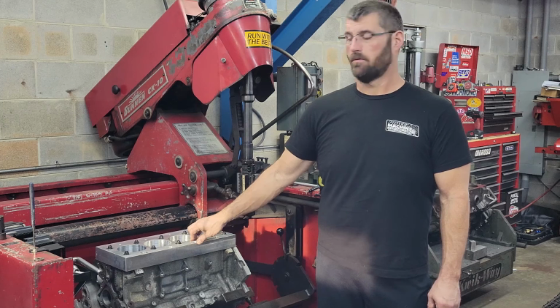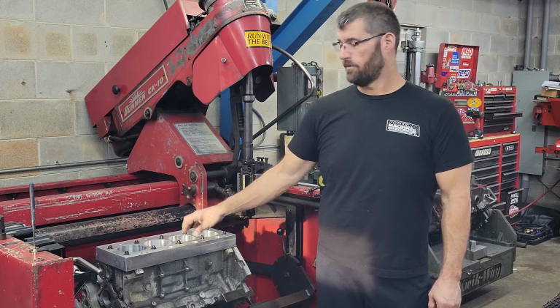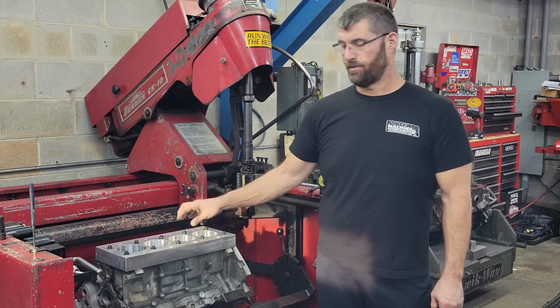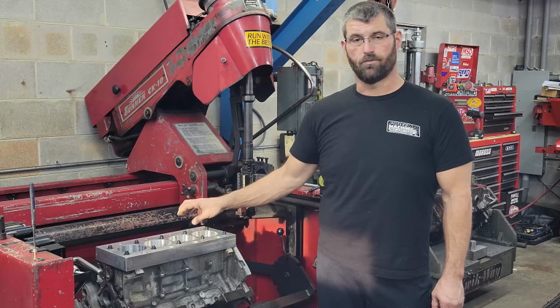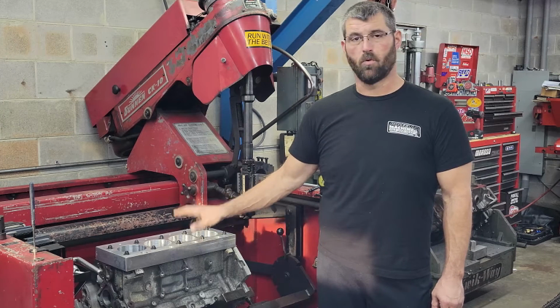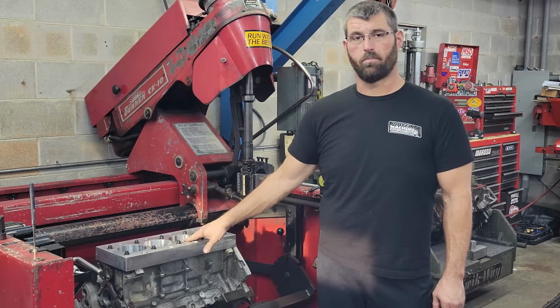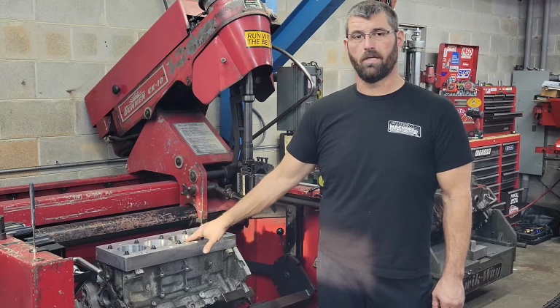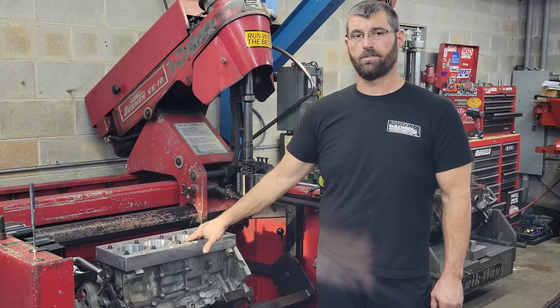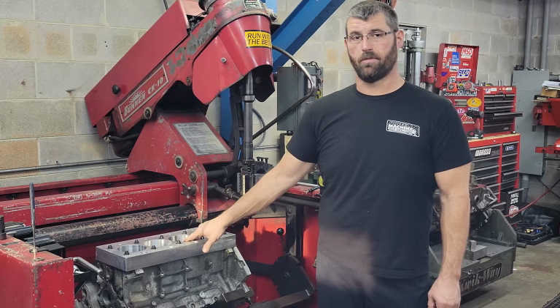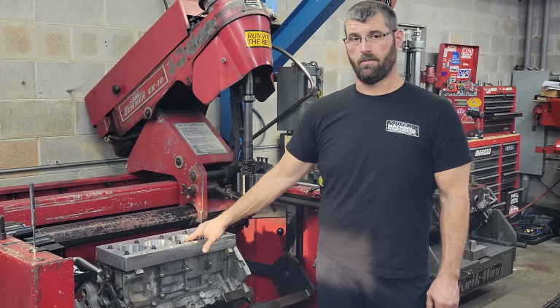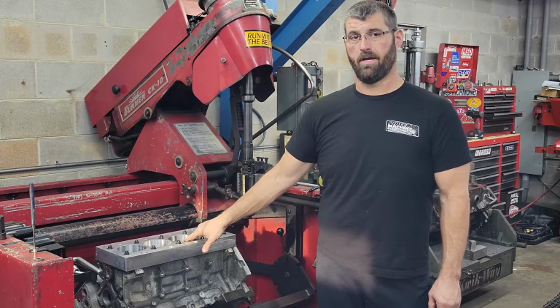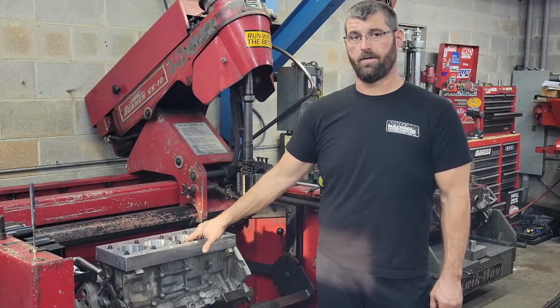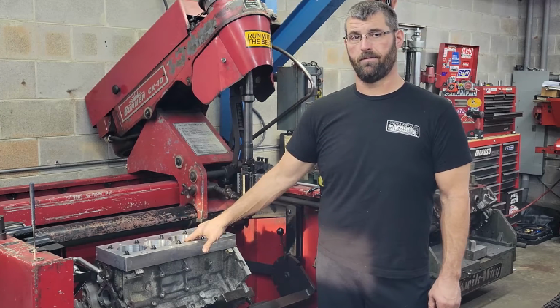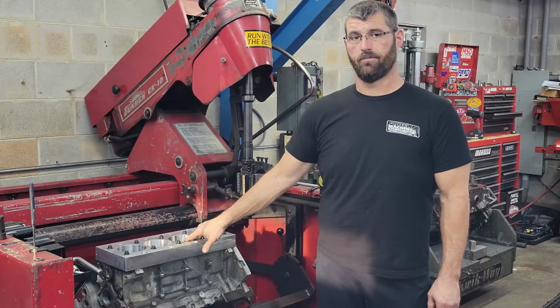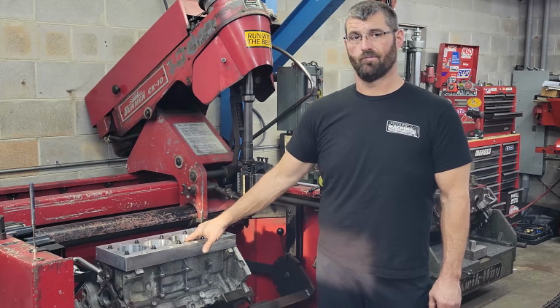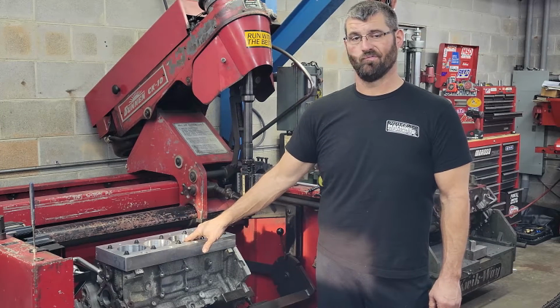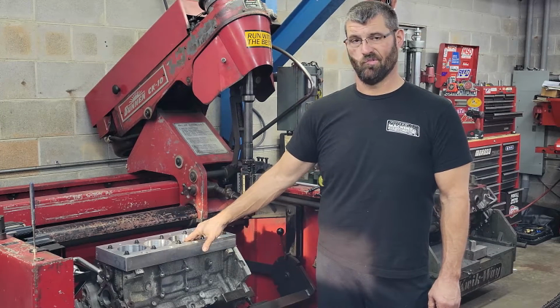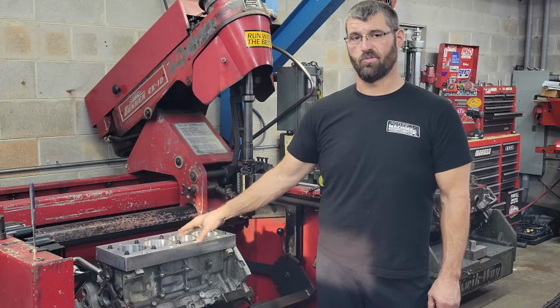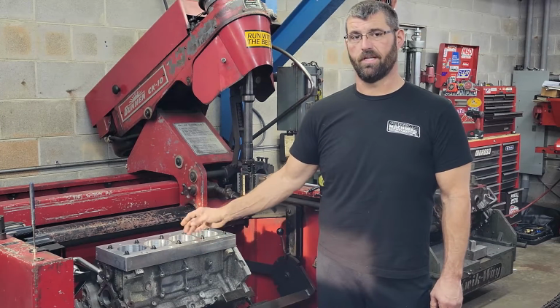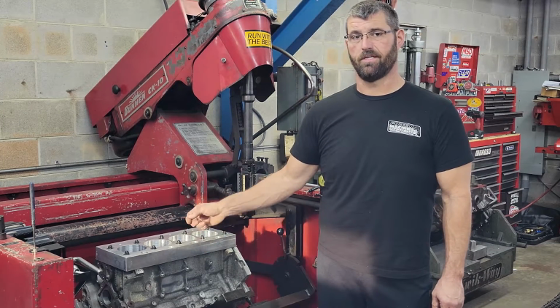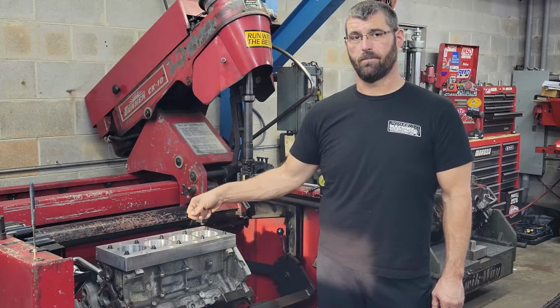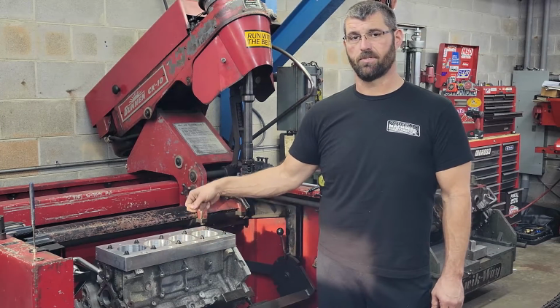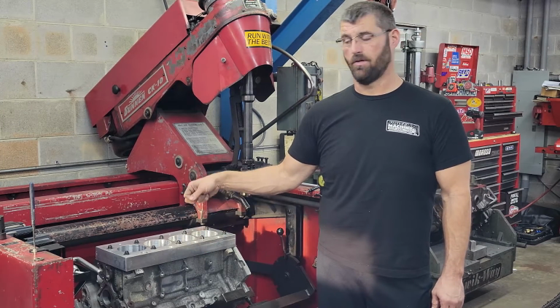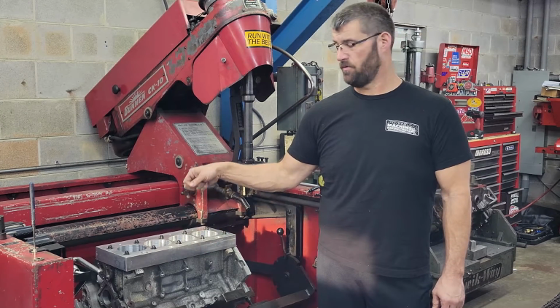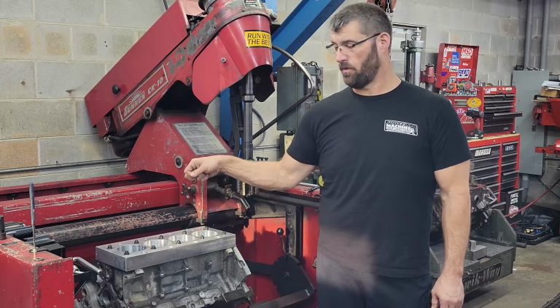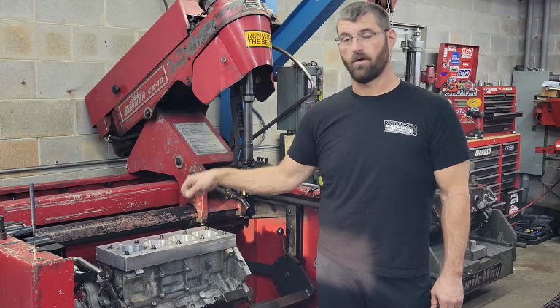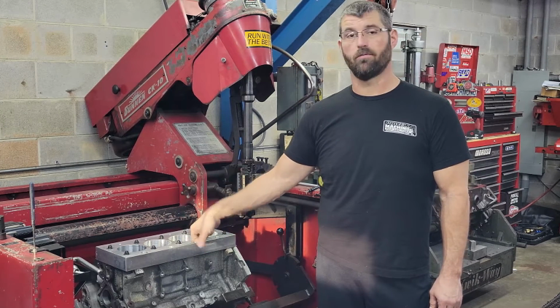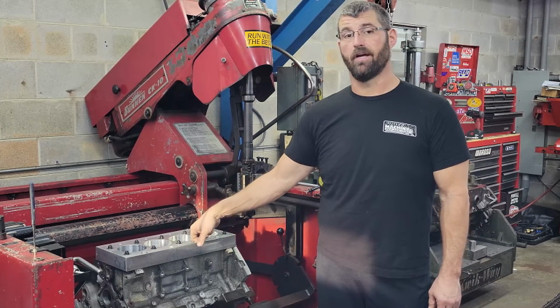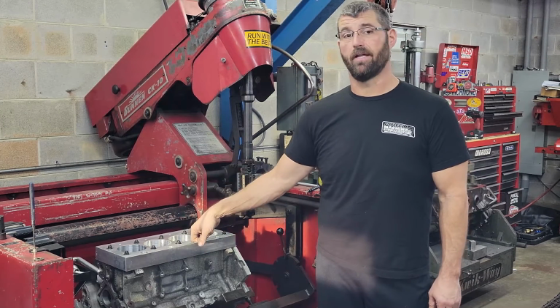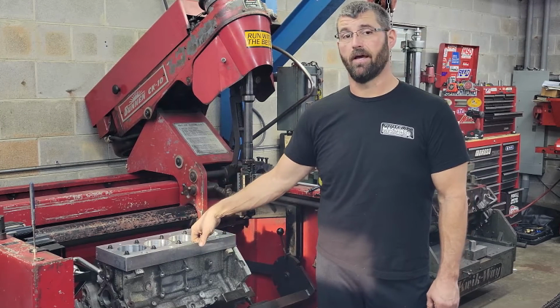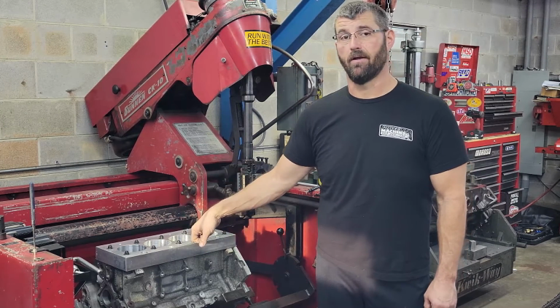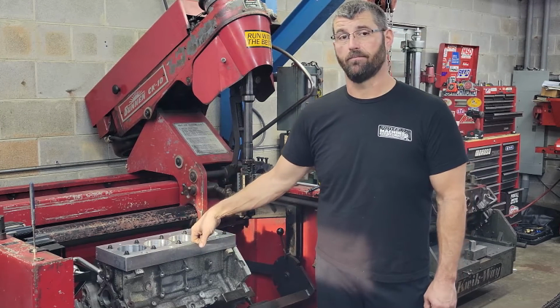Do torque plates really matter? On today's episode, we're going to find out.